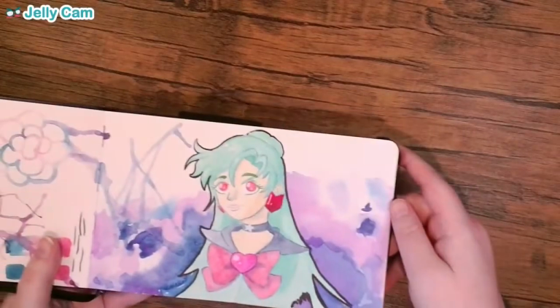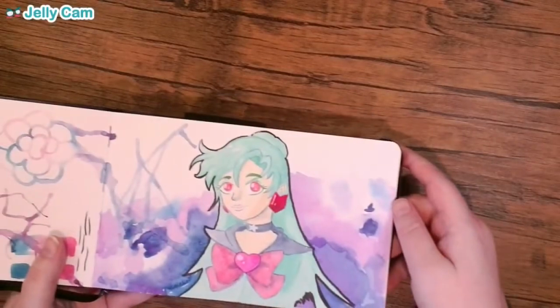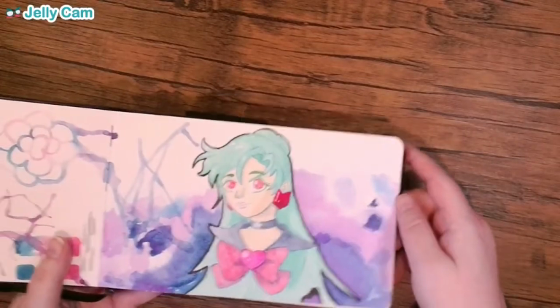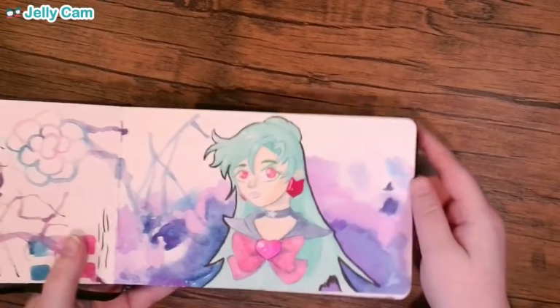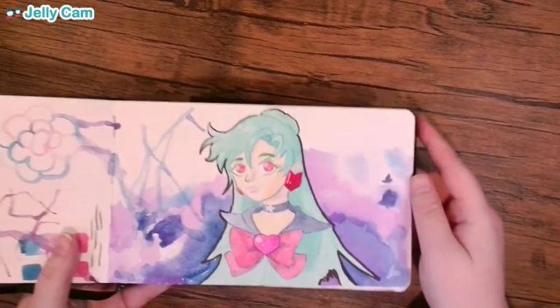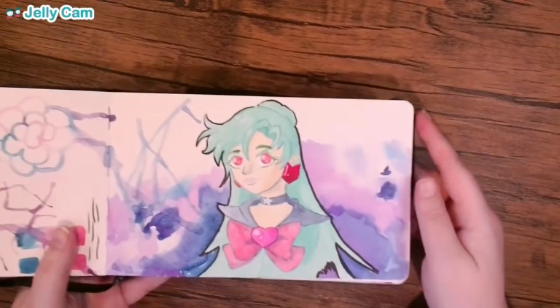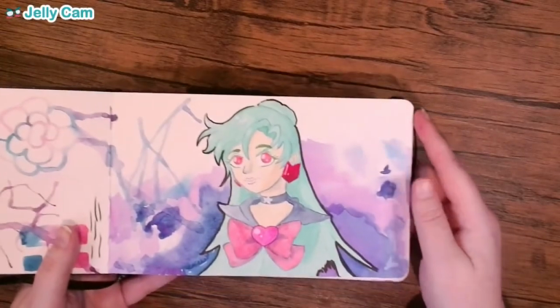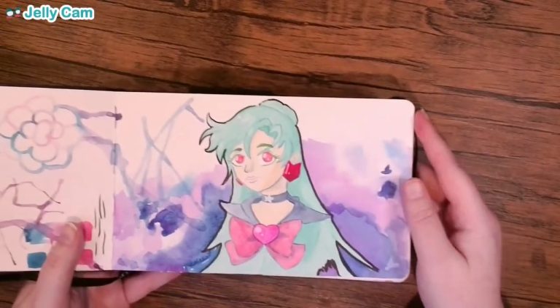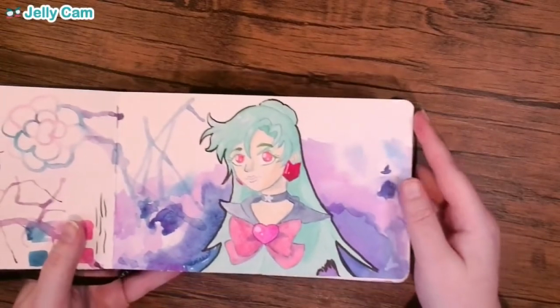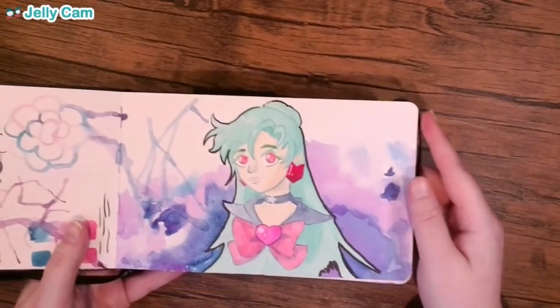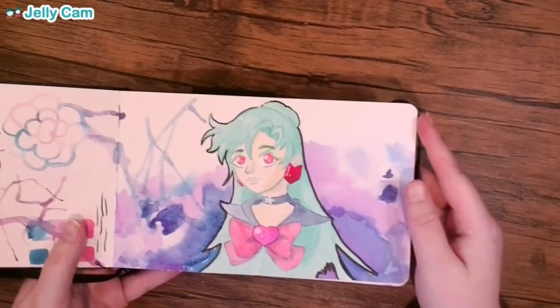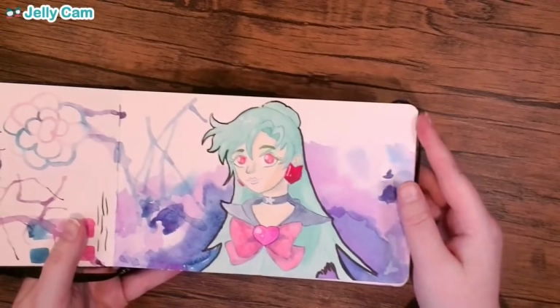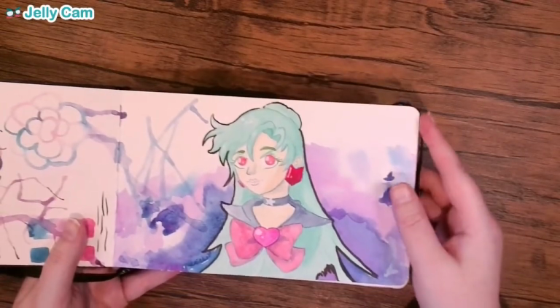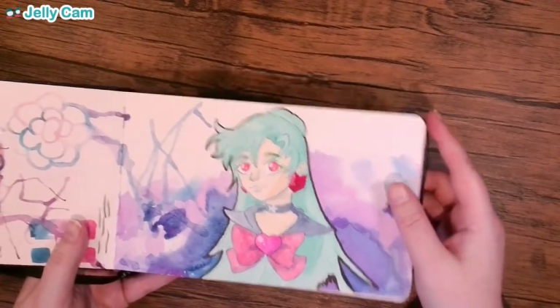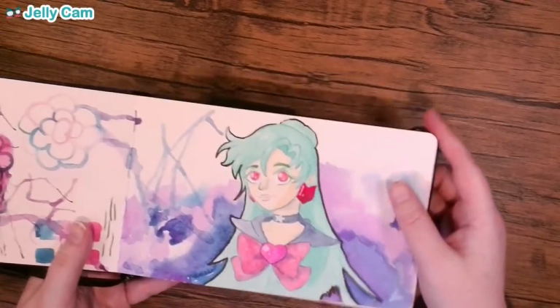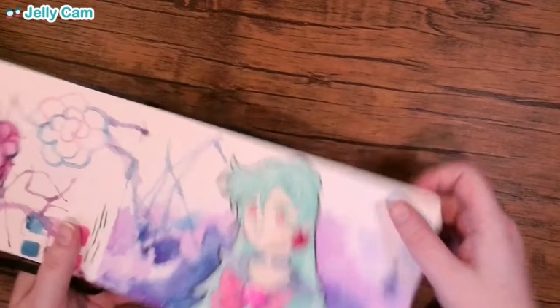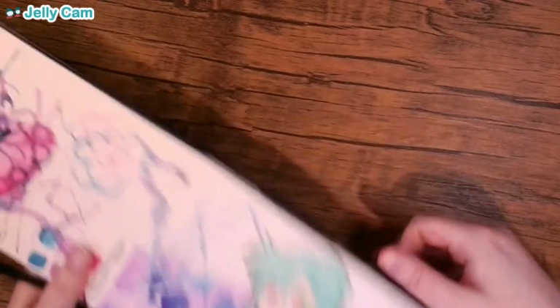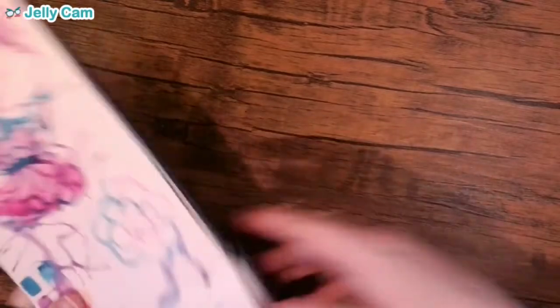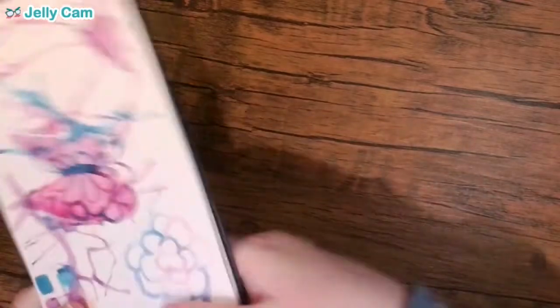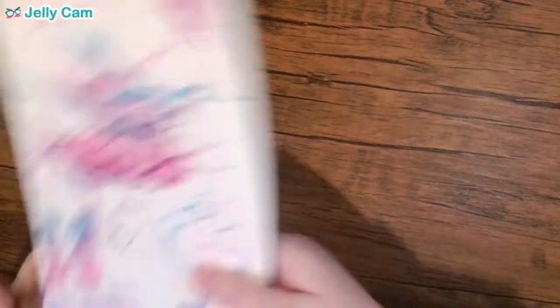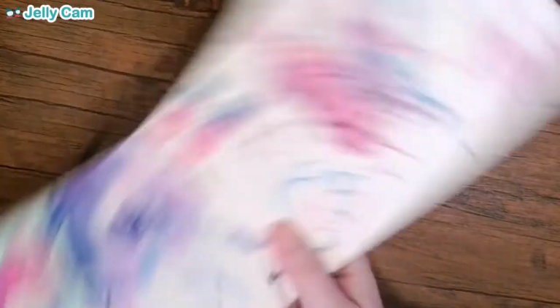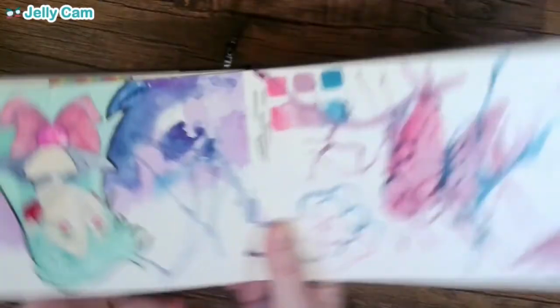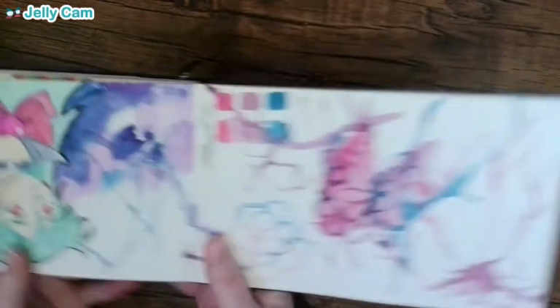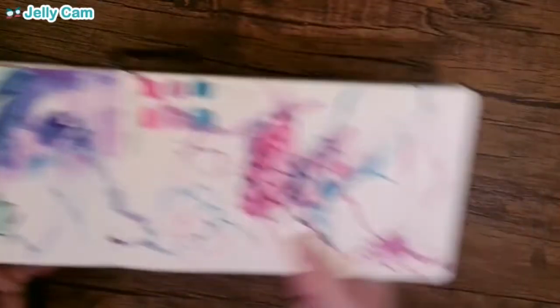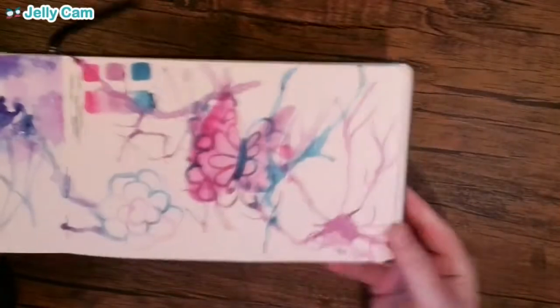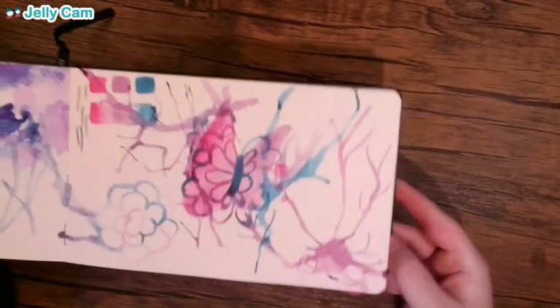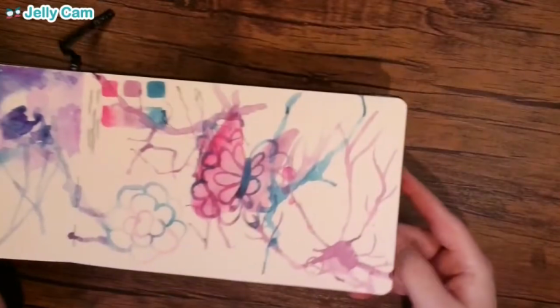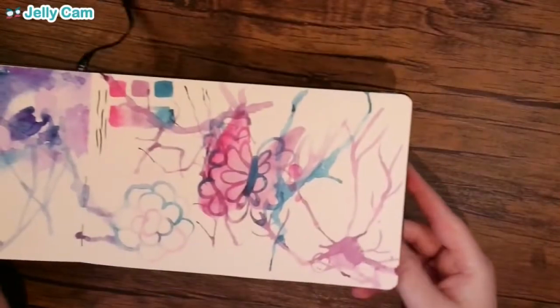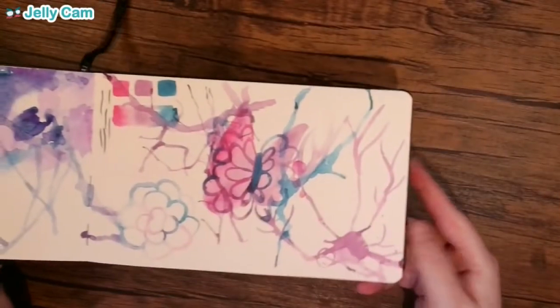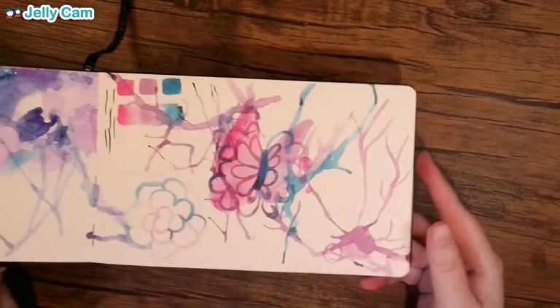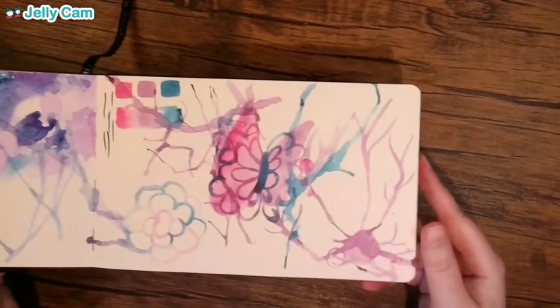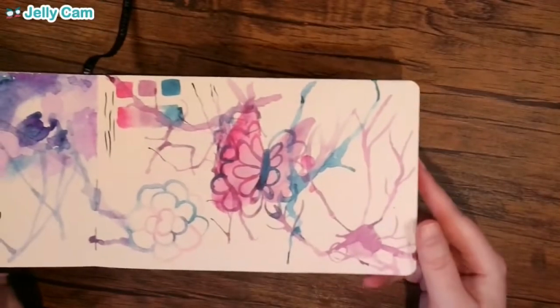Another Sailor Senshi — Sailor Pluto. I love this. This is very pretty.